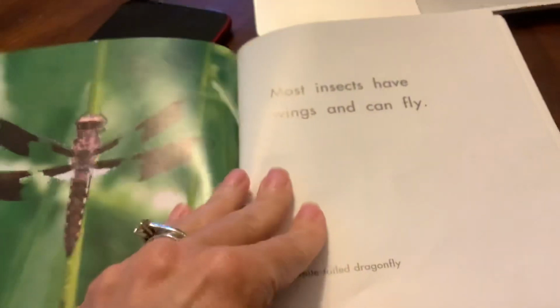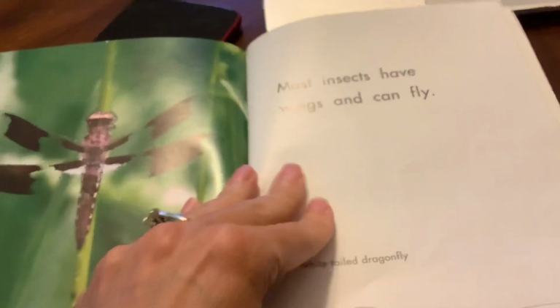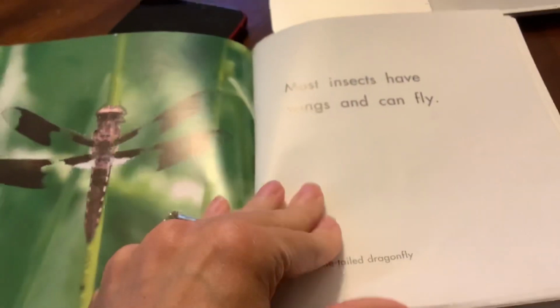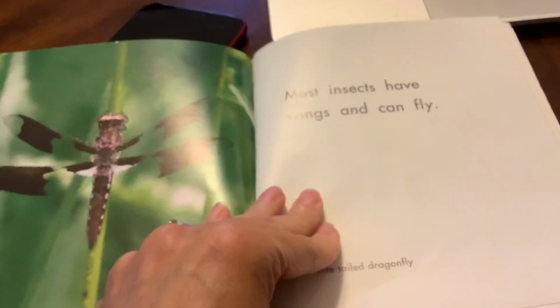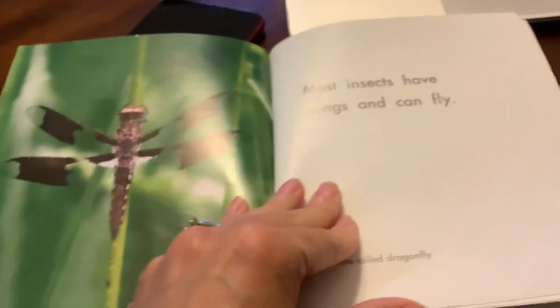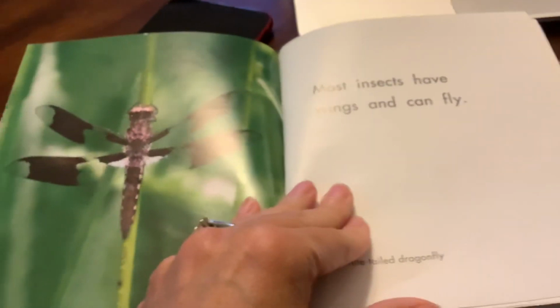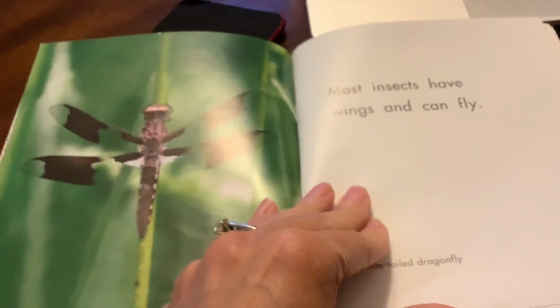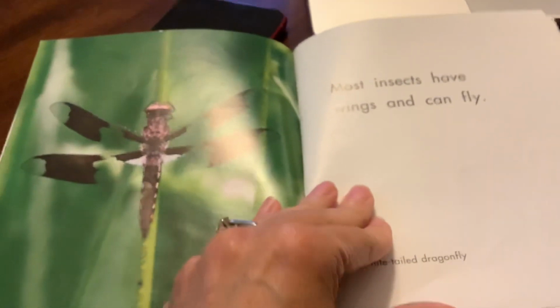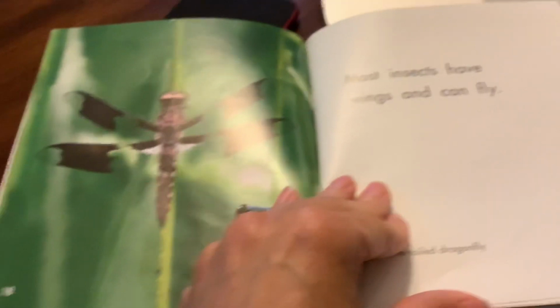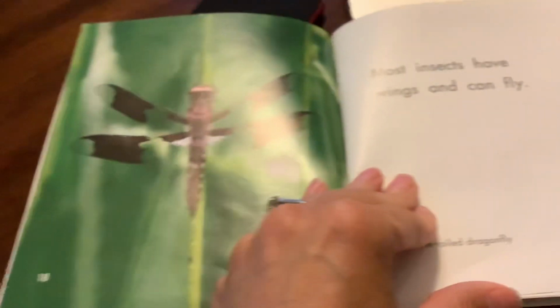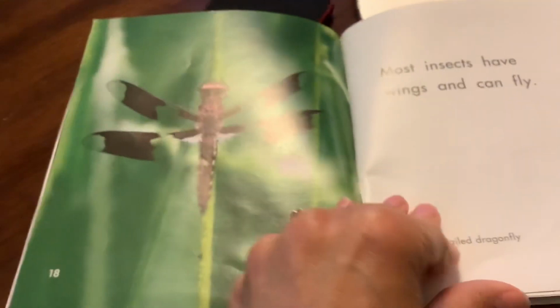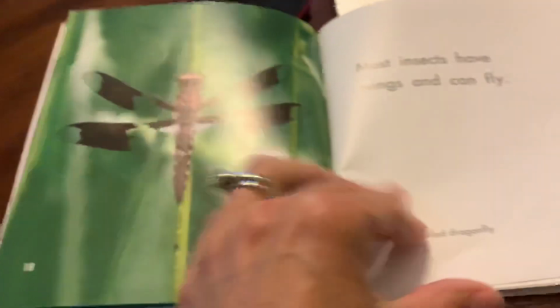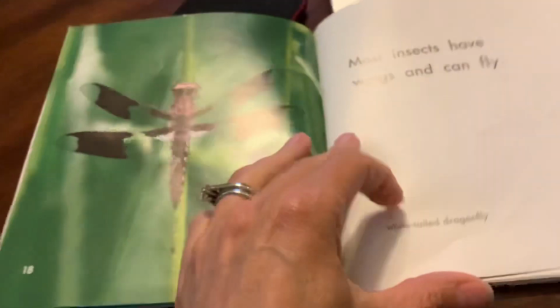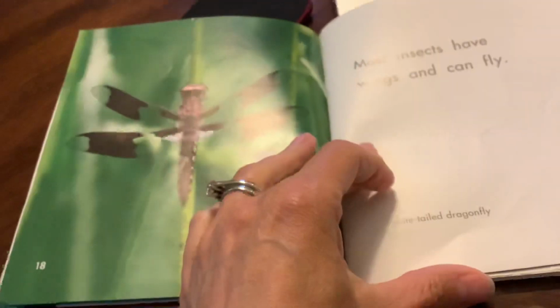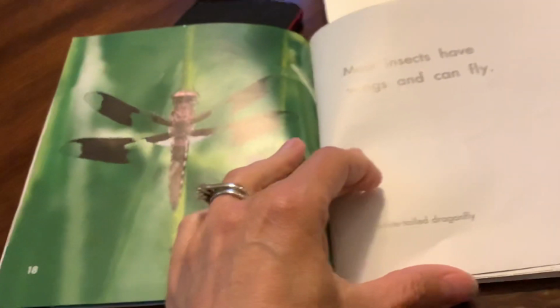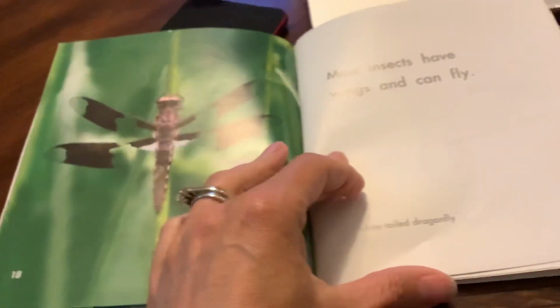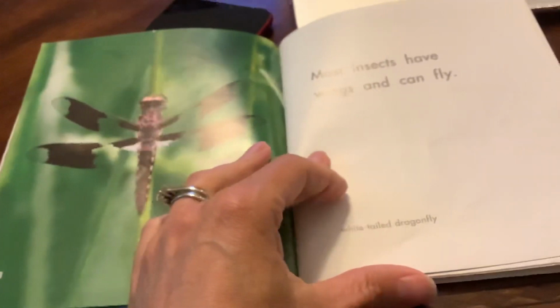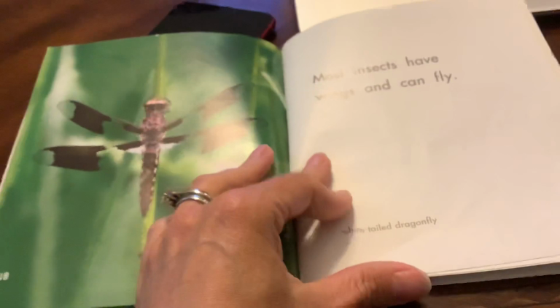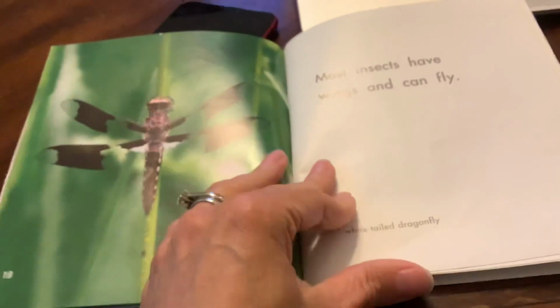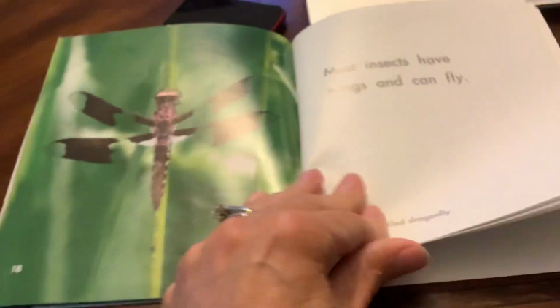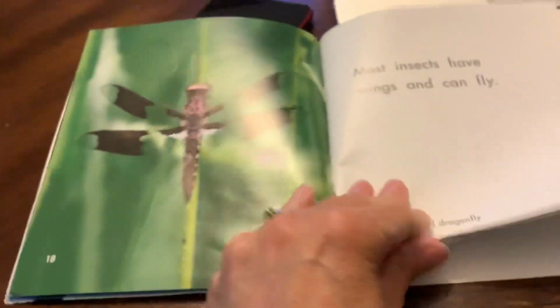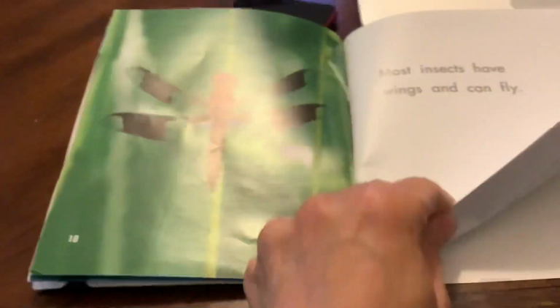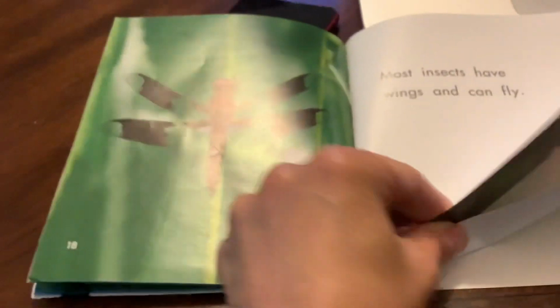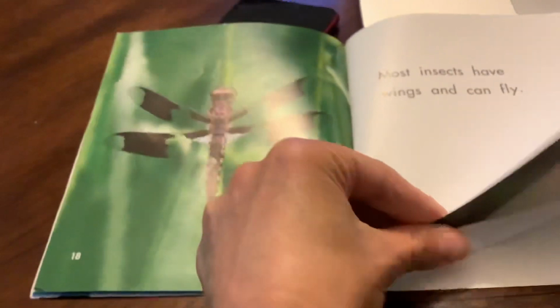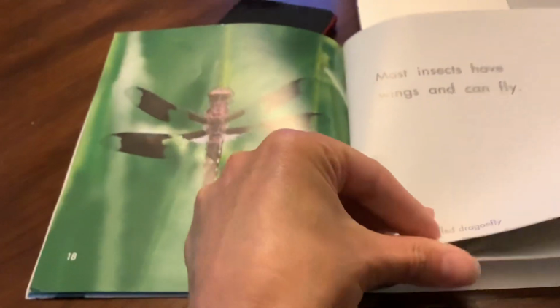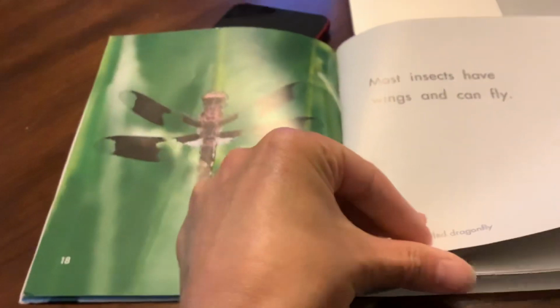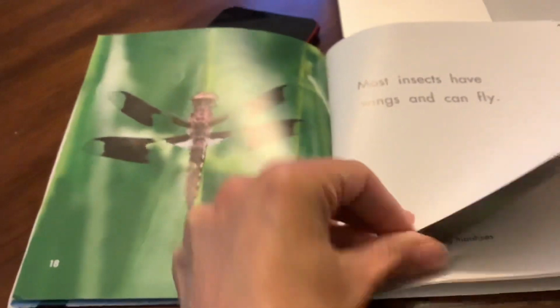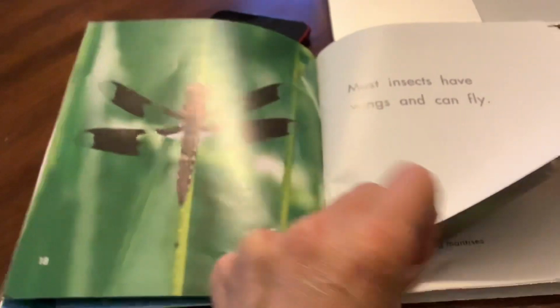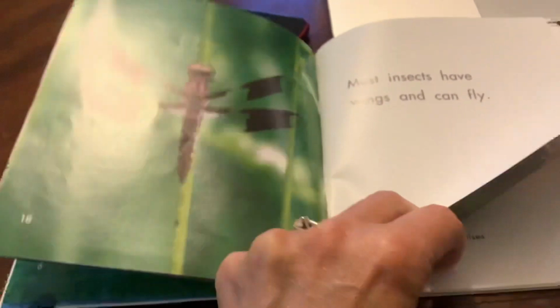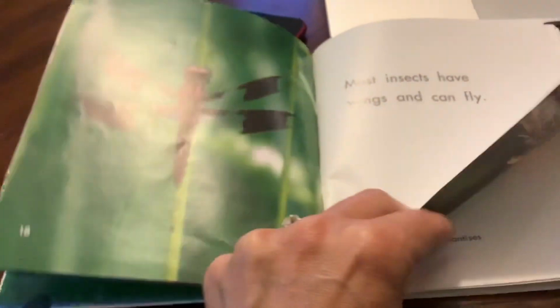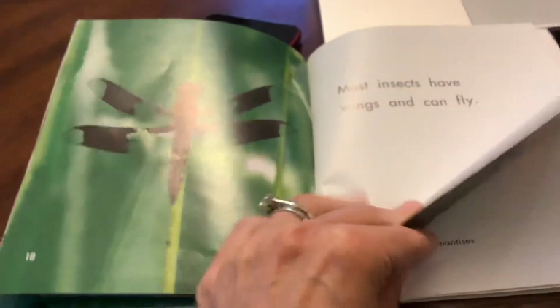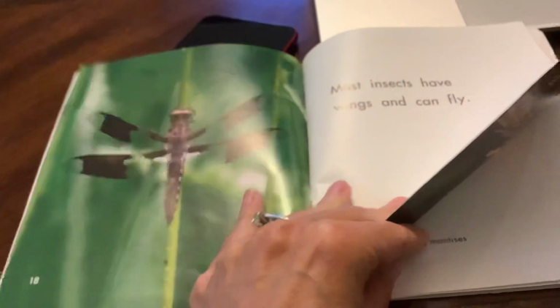Most insects have wings and they can fly. This is a white-tailed dragonfly. Those are very pretty insects.